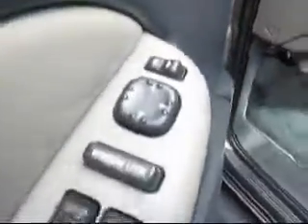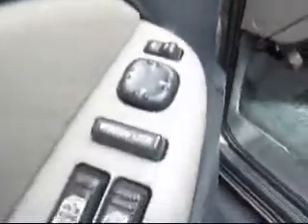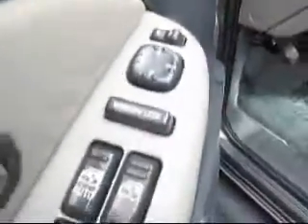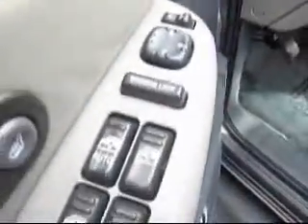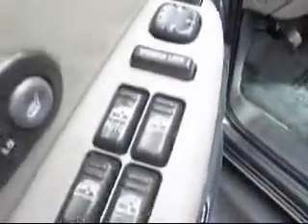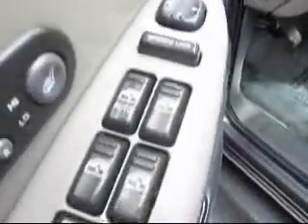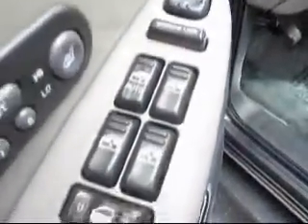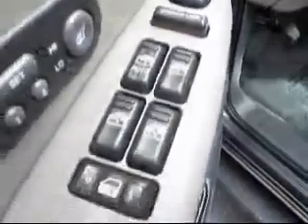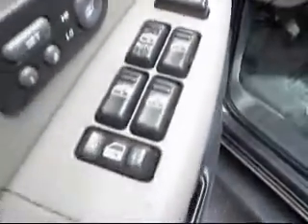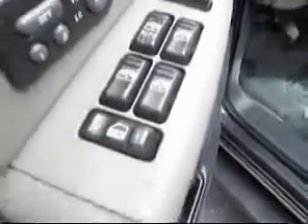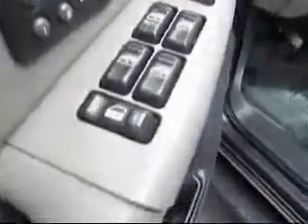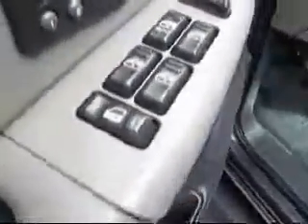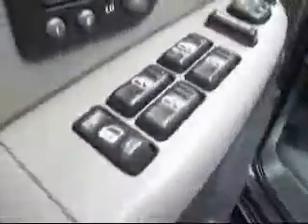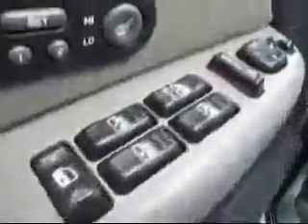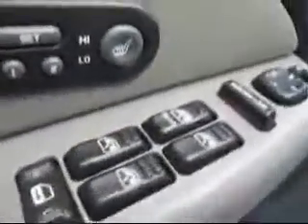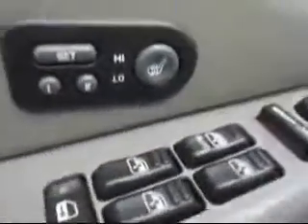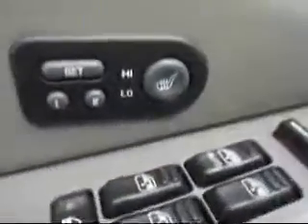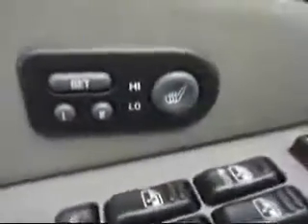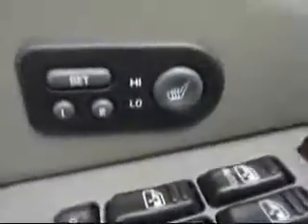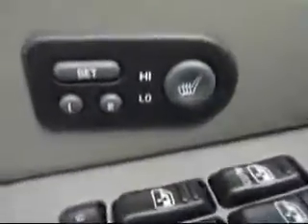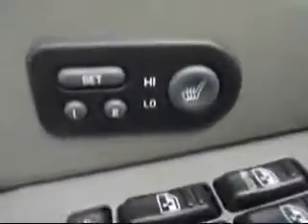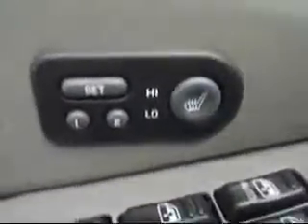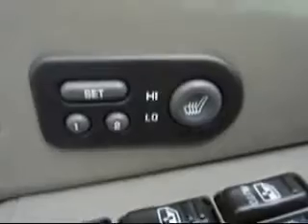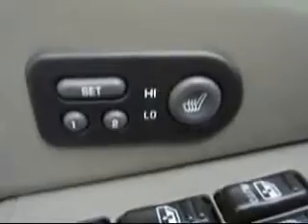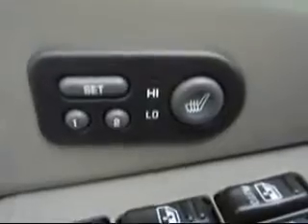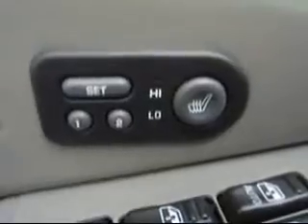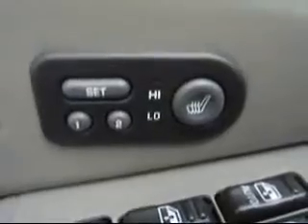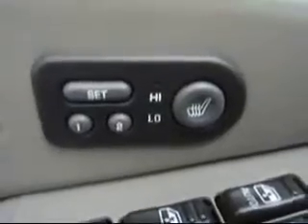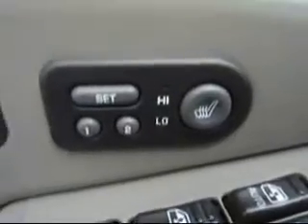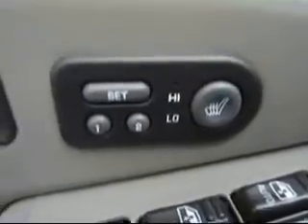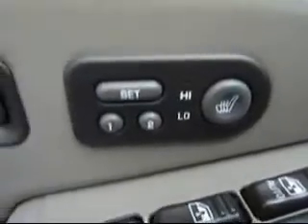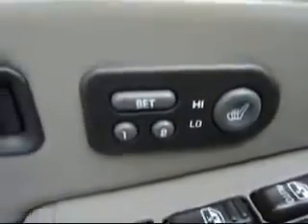It also features power mirrors, windows, and locks, as well as a heated driver's seat with memory.